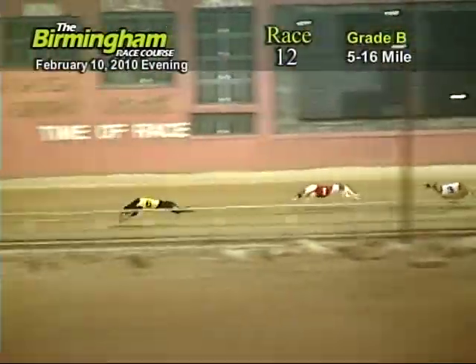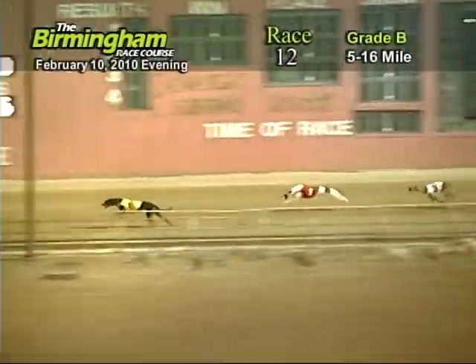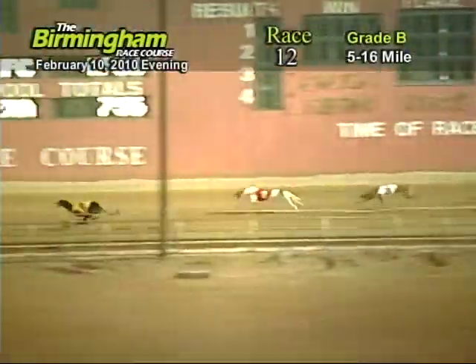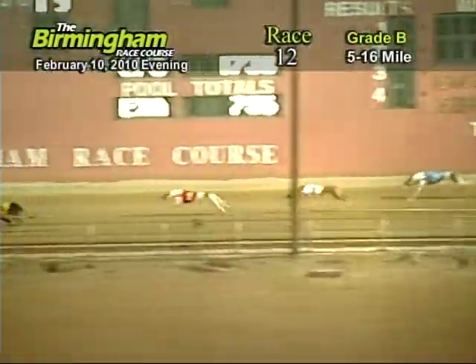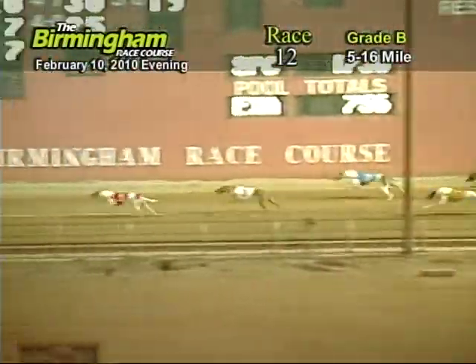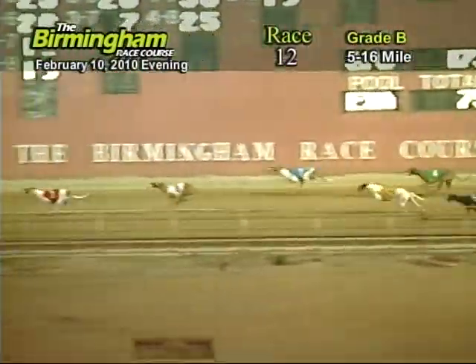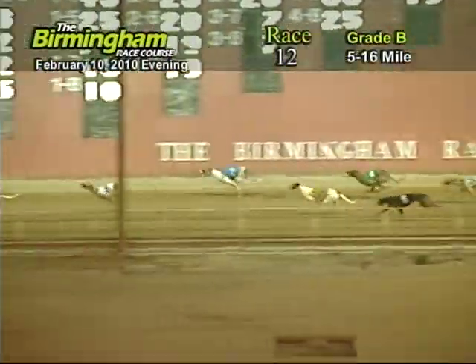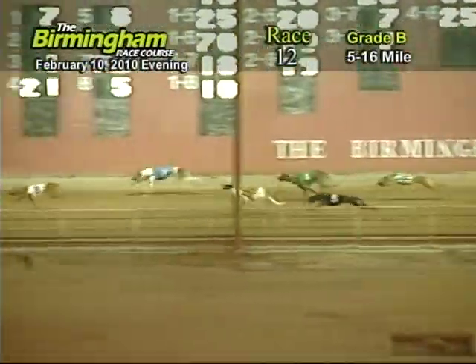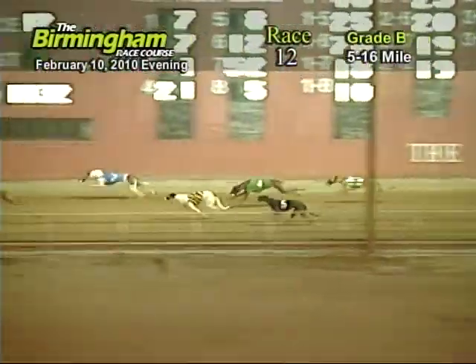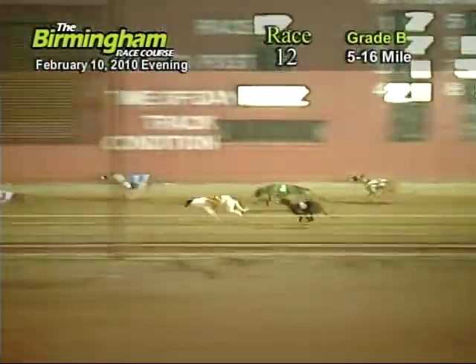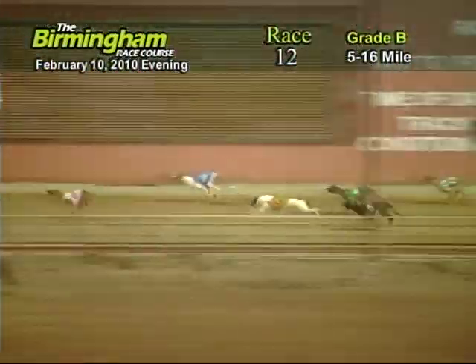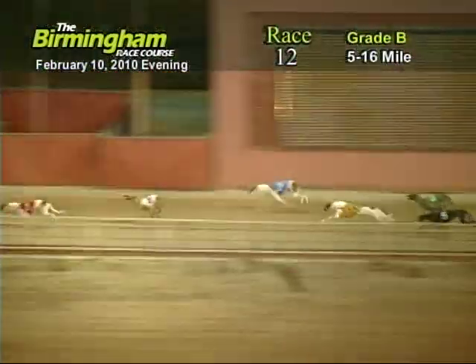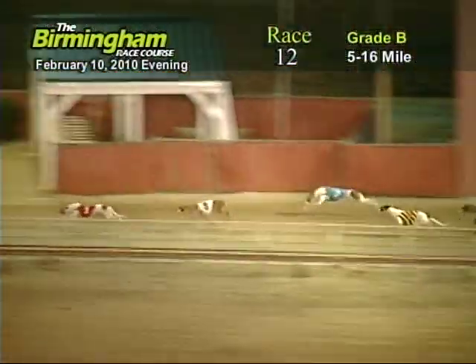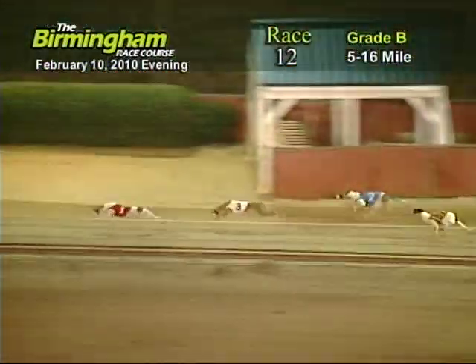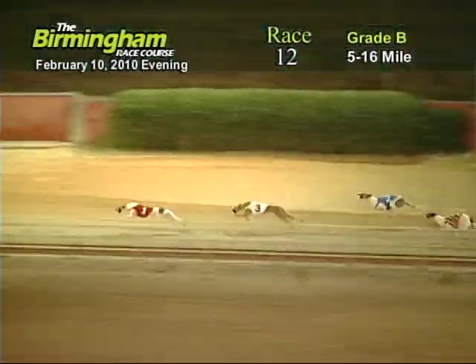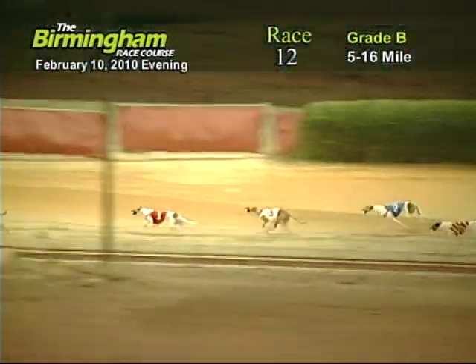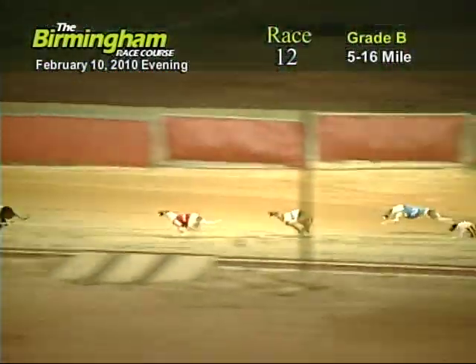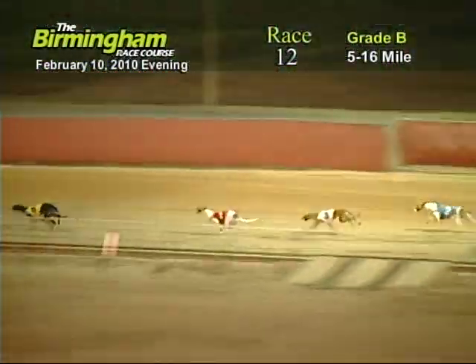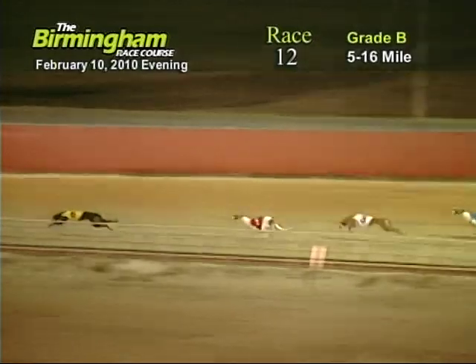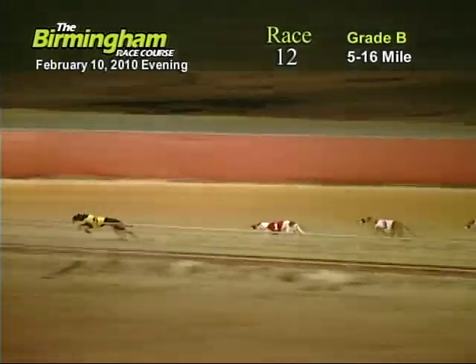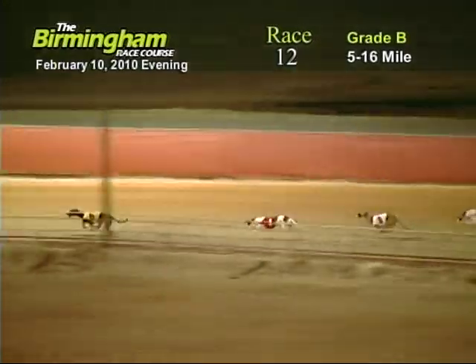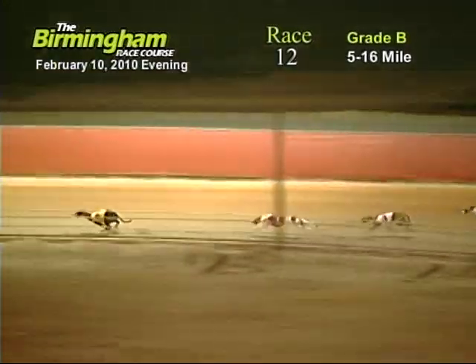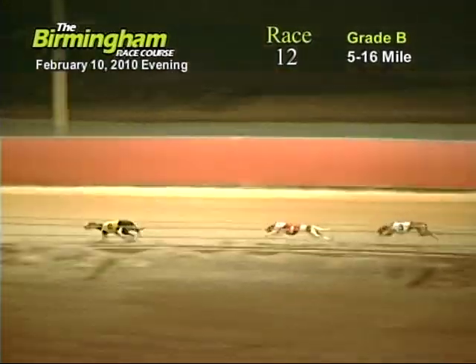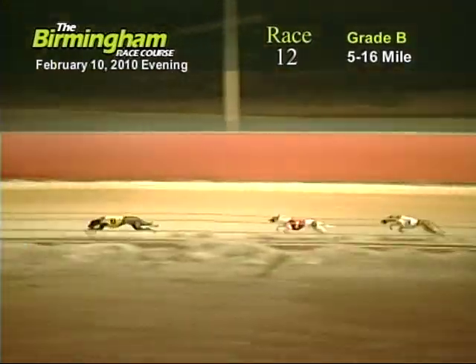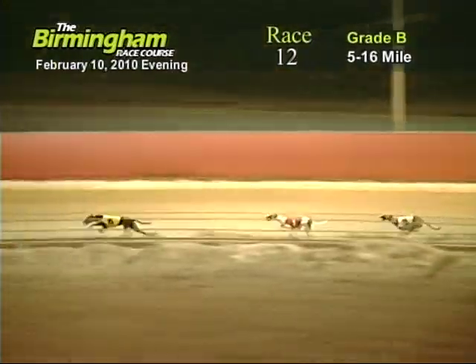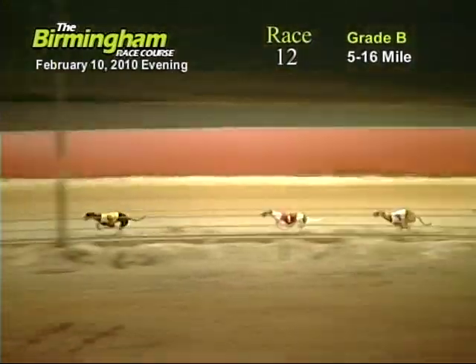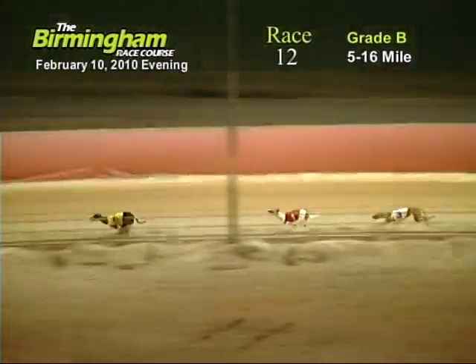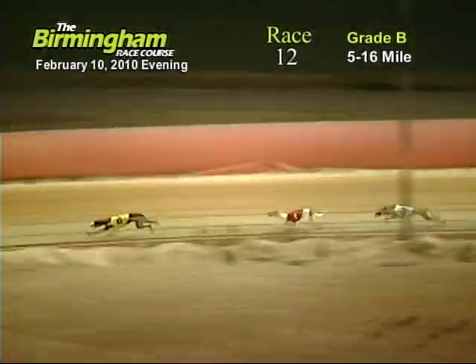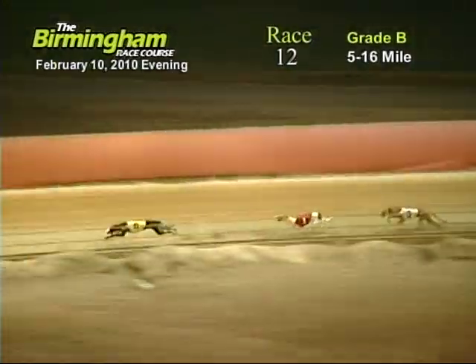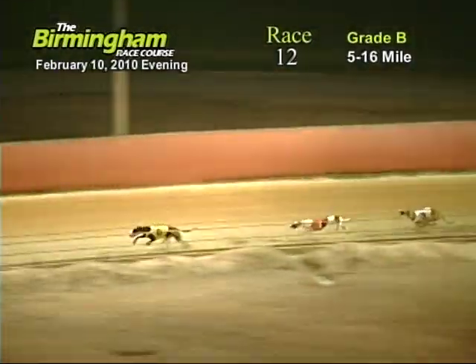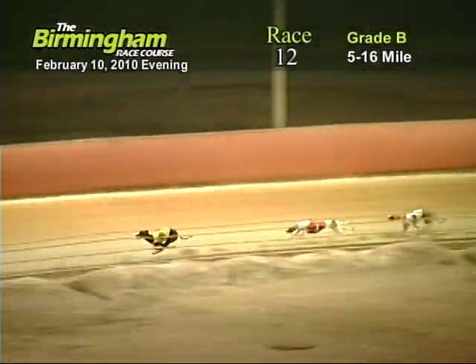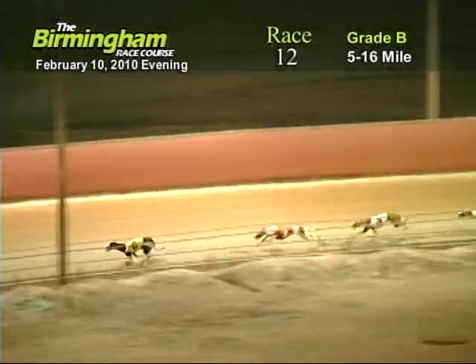As they come out of the first turn going down the back stretch, number six holding on to the eight, four, seven, and five.